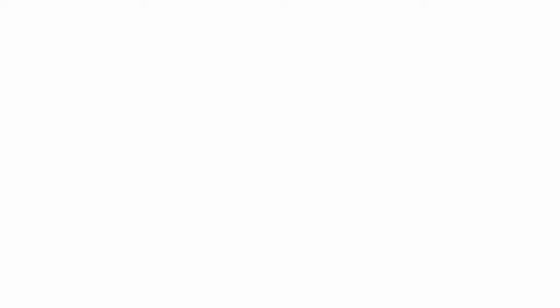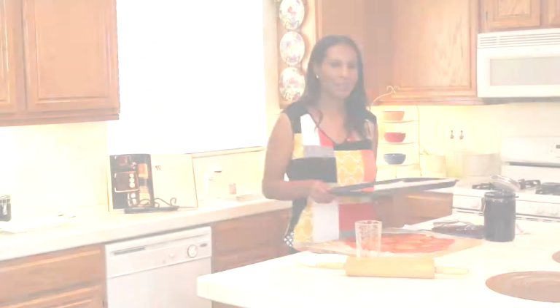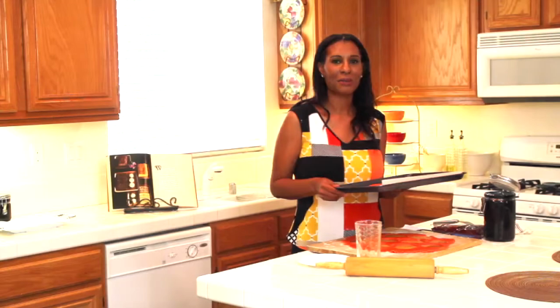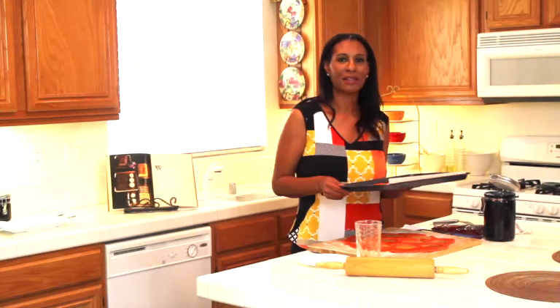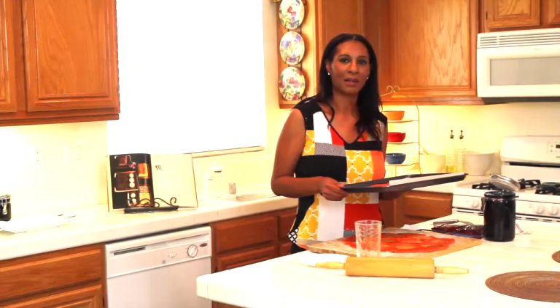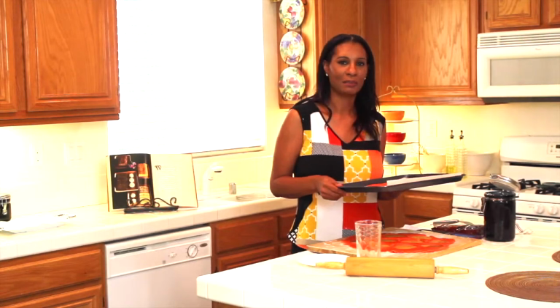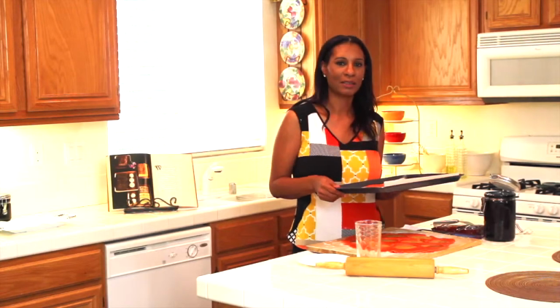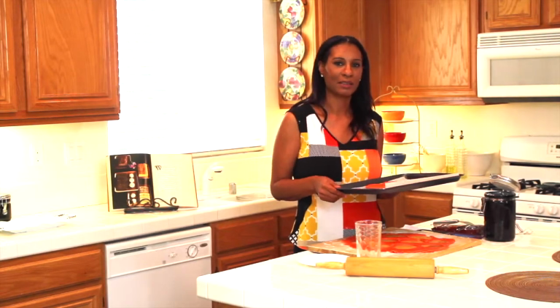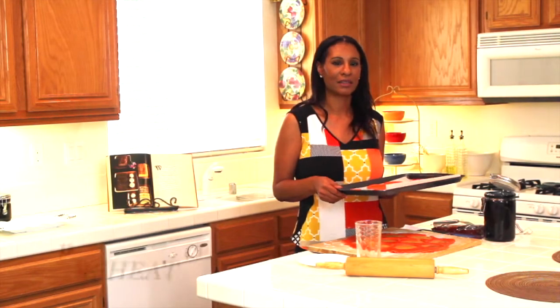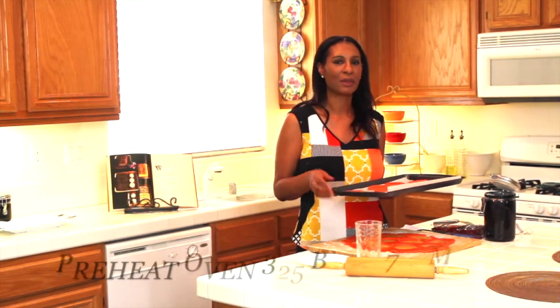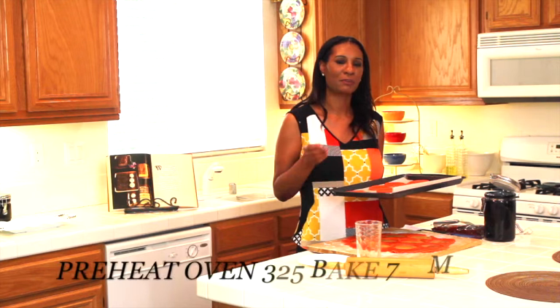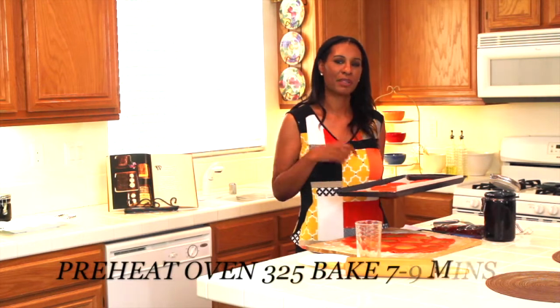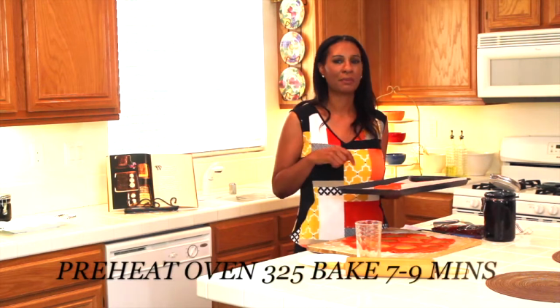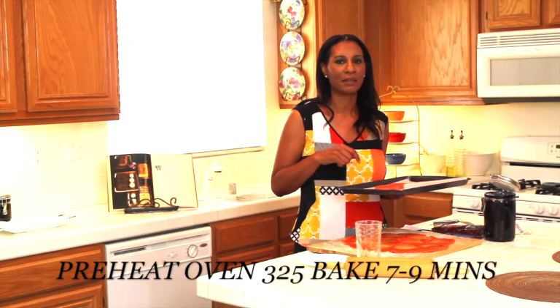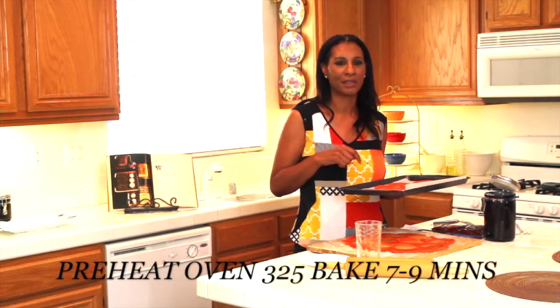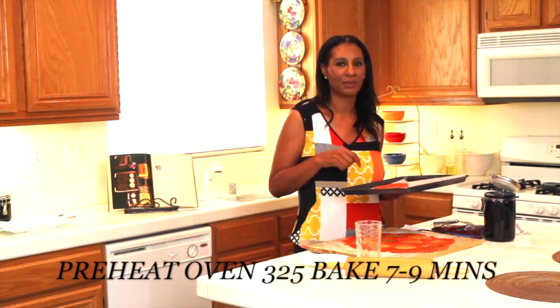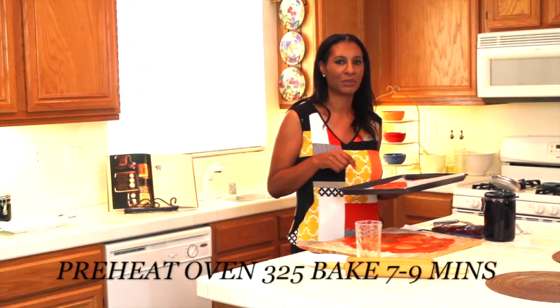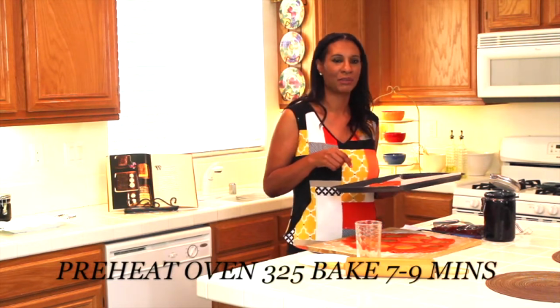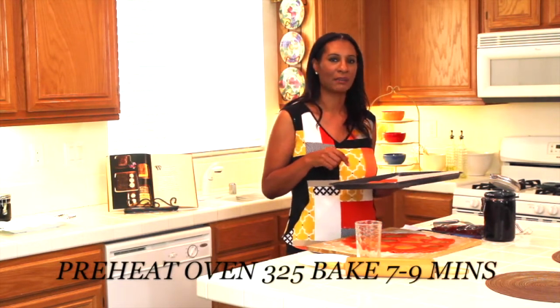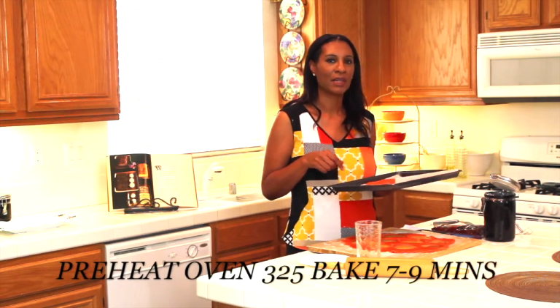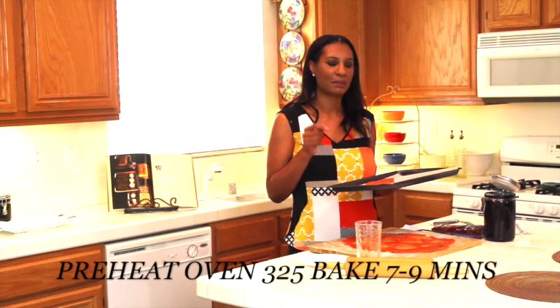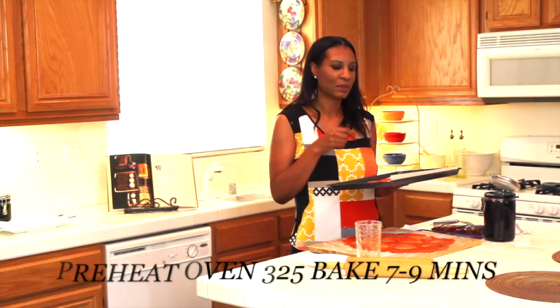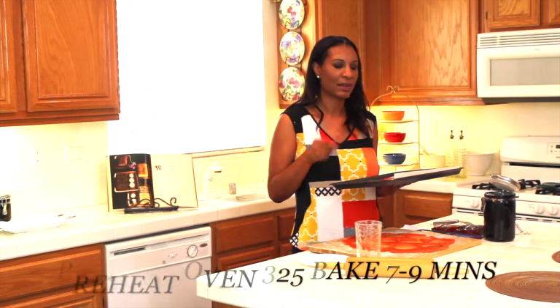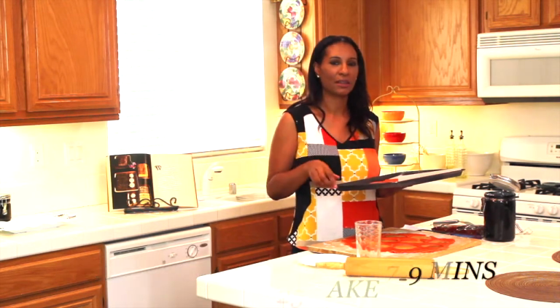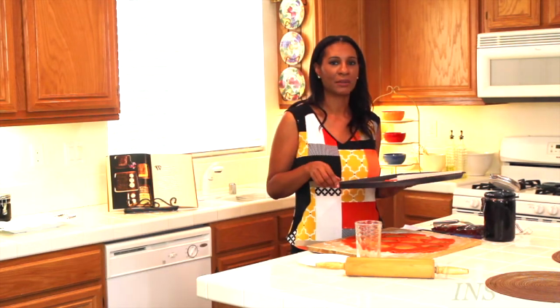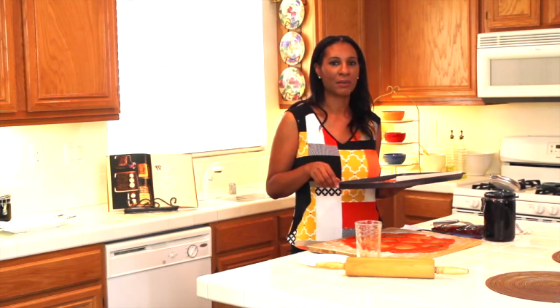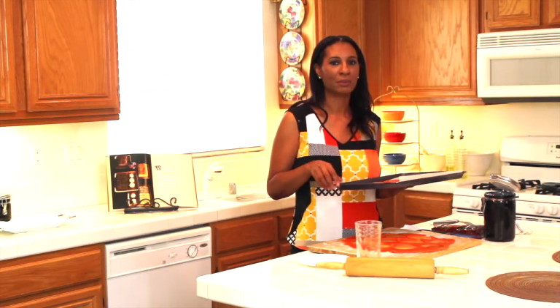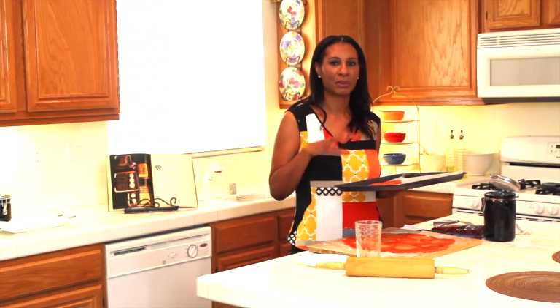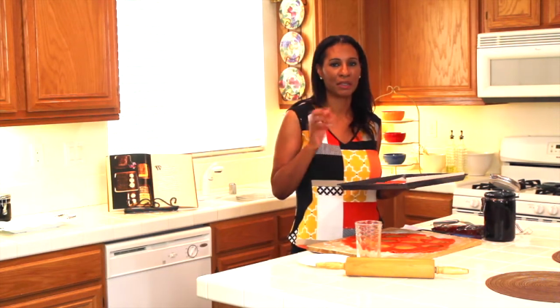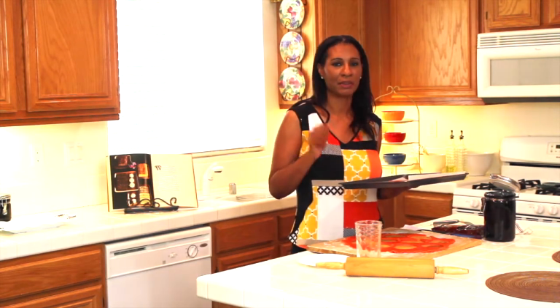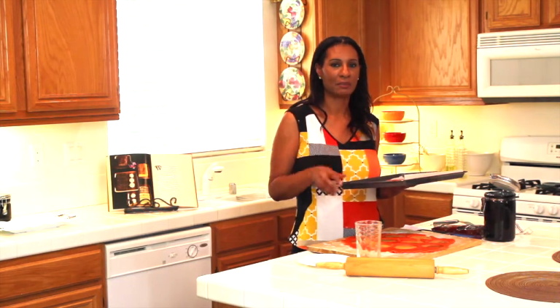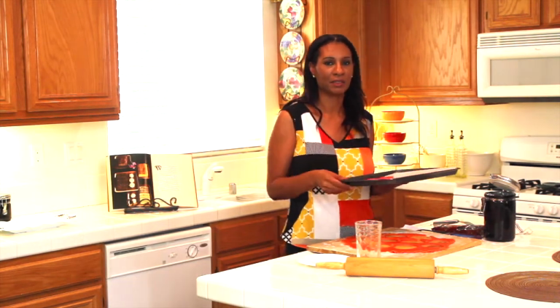I've already cut out all my cookies and I've already preheated my oven at 325°F. I'm going to go ahead and let them bake between 7 and 9 minutes.